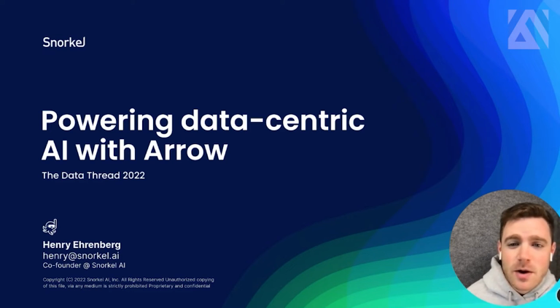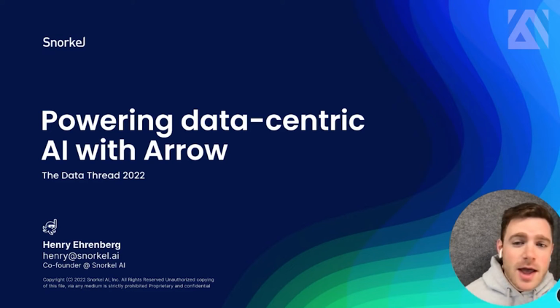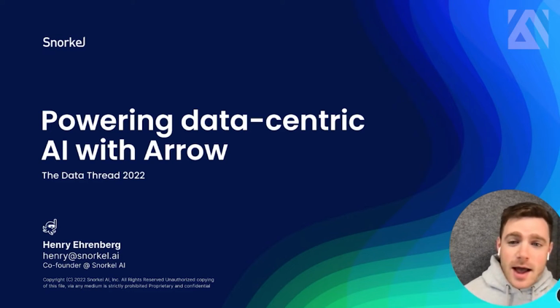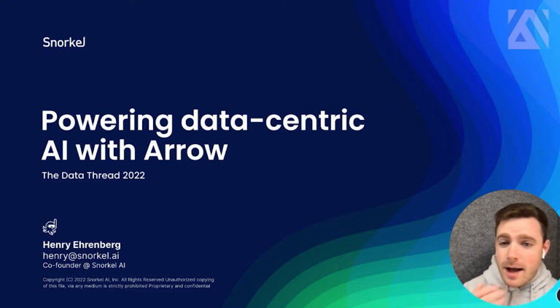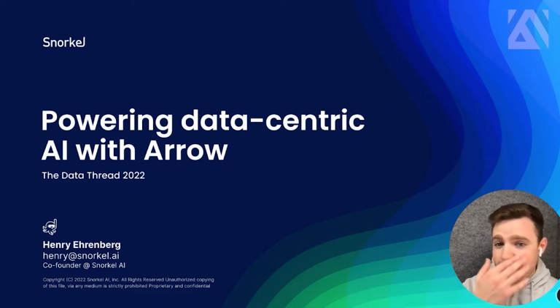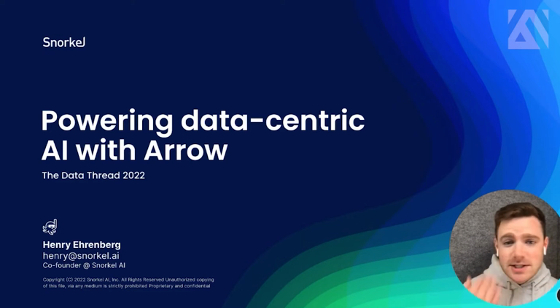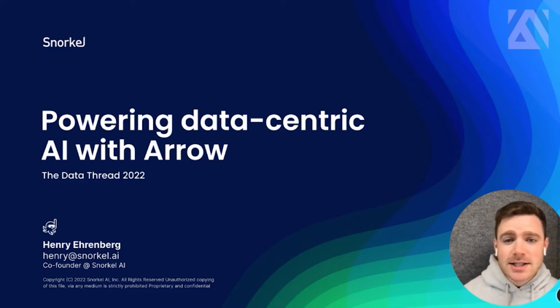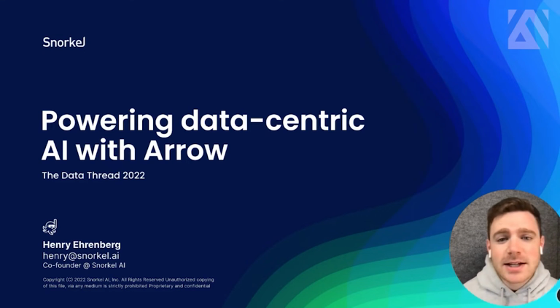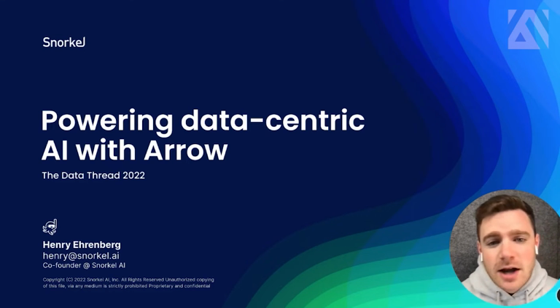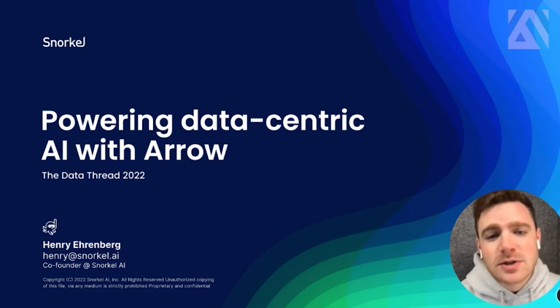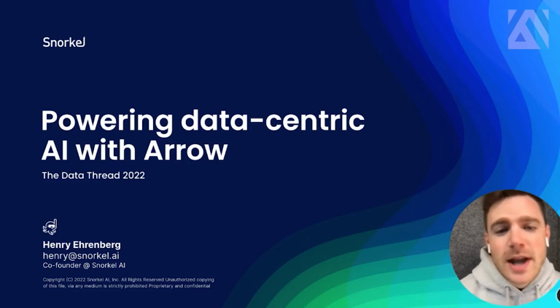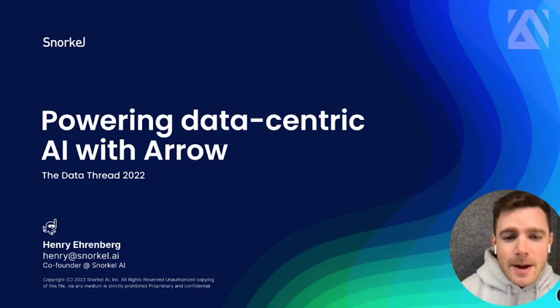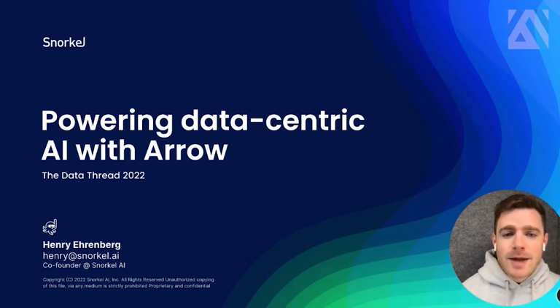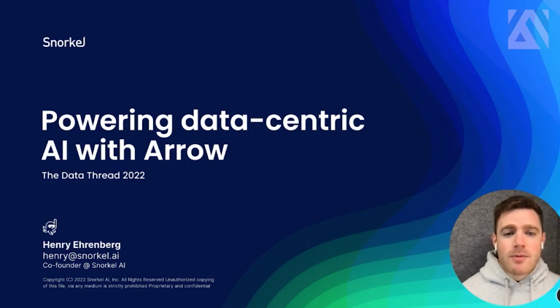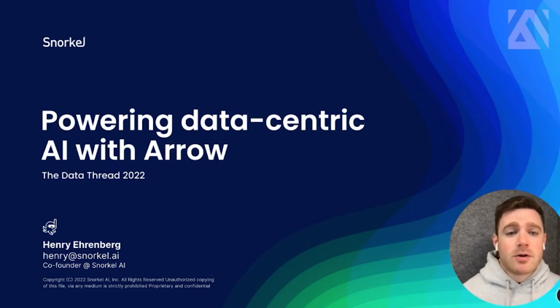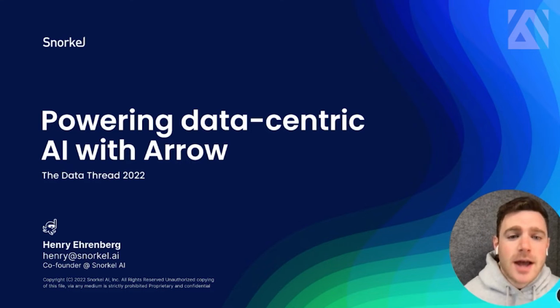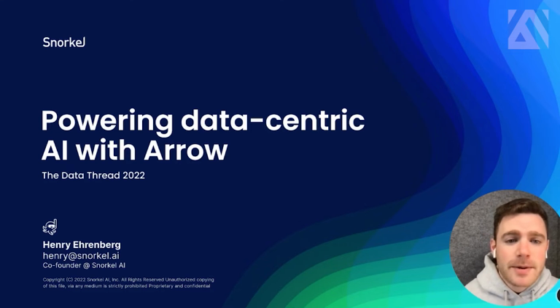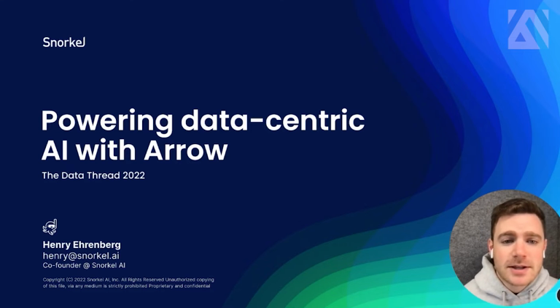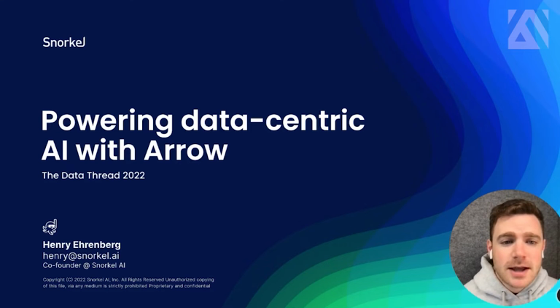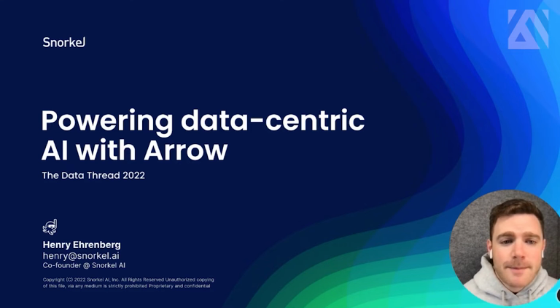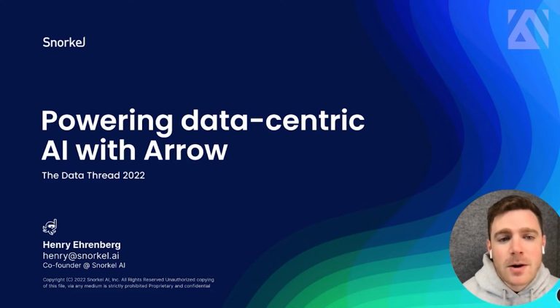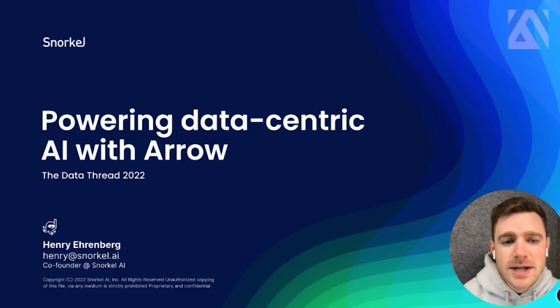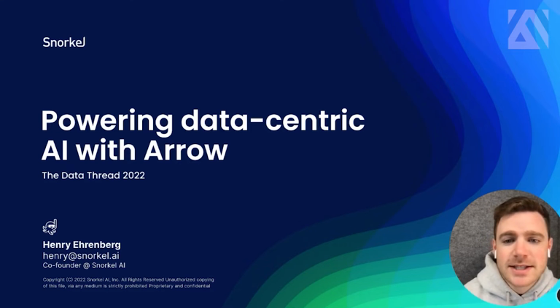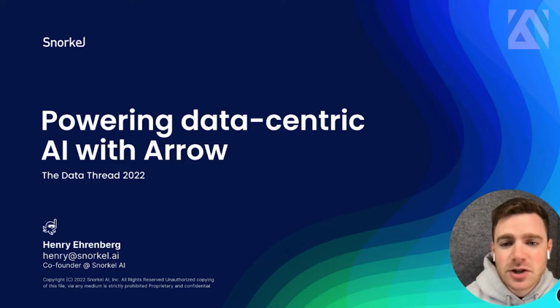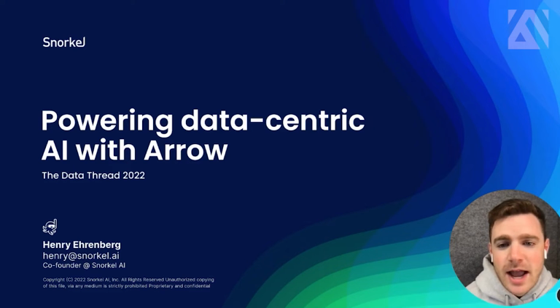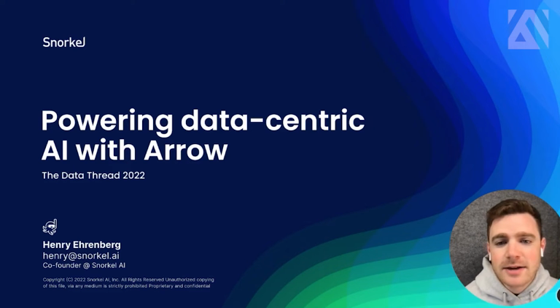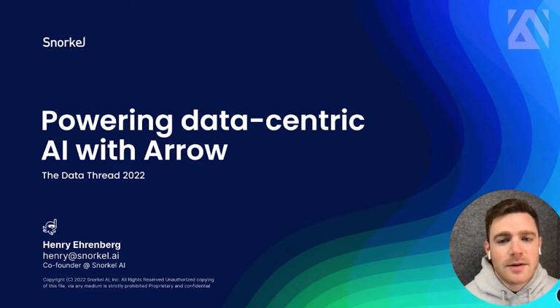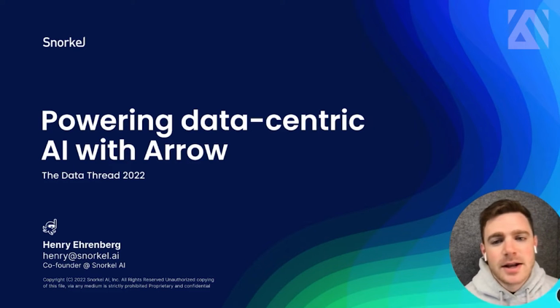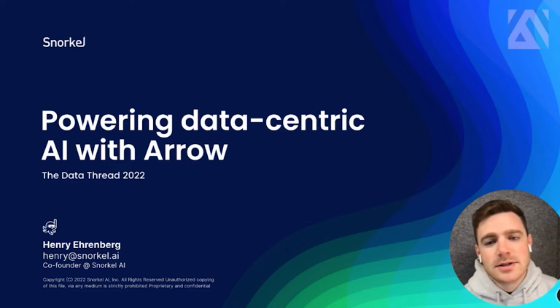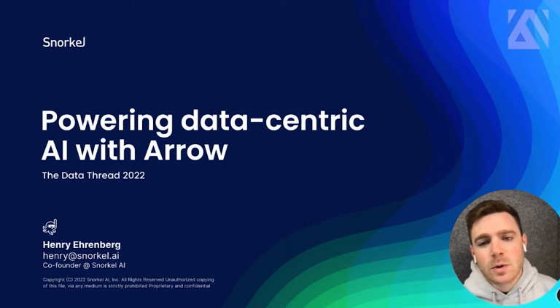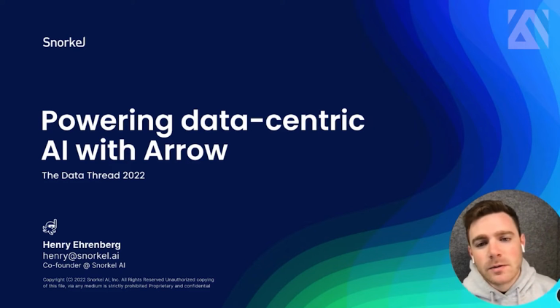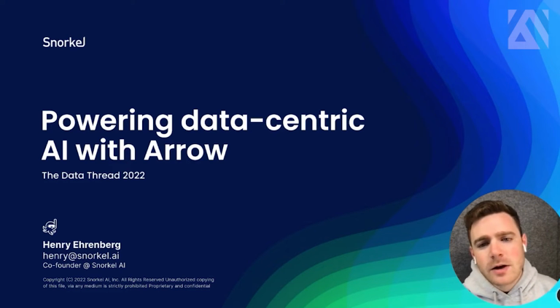I also just love getting way too technical about this kind of stuff with a great community, so super excited to be part of the data thread this year. The folks at Voltron are doing really cool stuff with the Arrow ecosystem and beyond — they're good friends of ours here at Snorkel. So again, excited to talk to you today about how Arrow is helping us power data-centric AI development in Snorkel Flow.